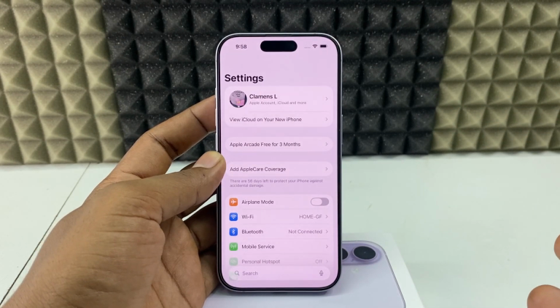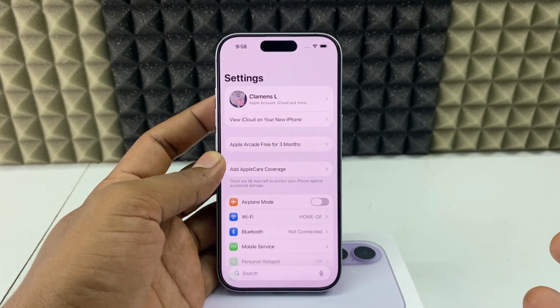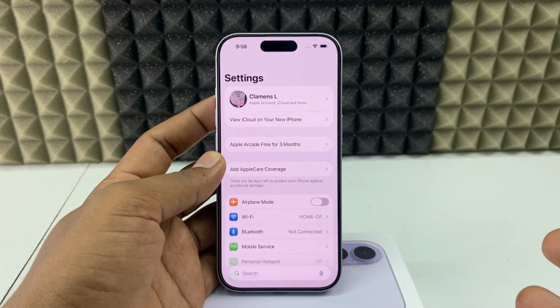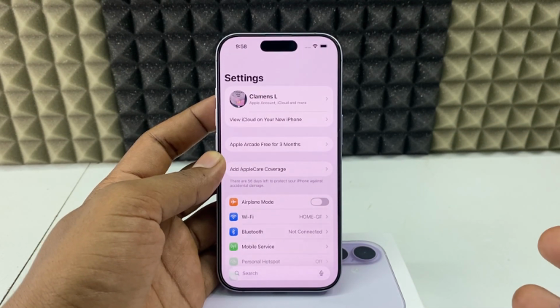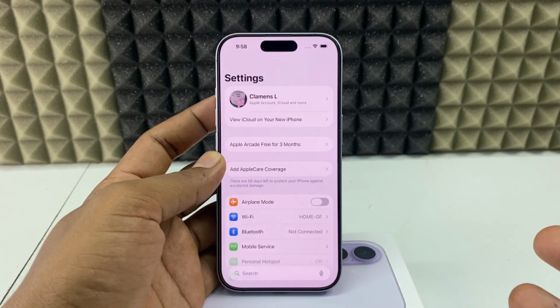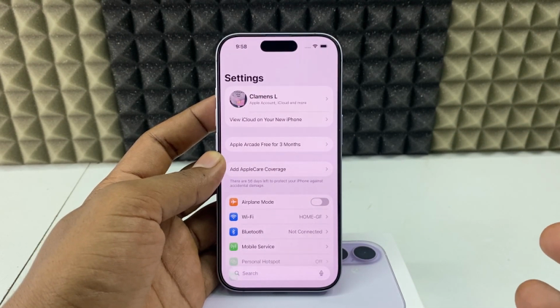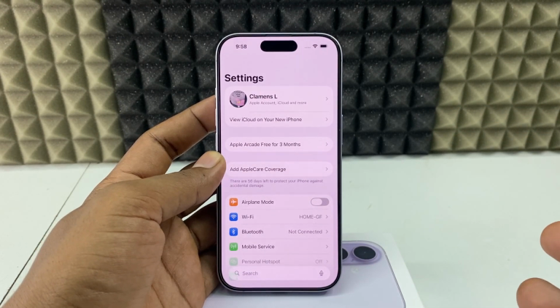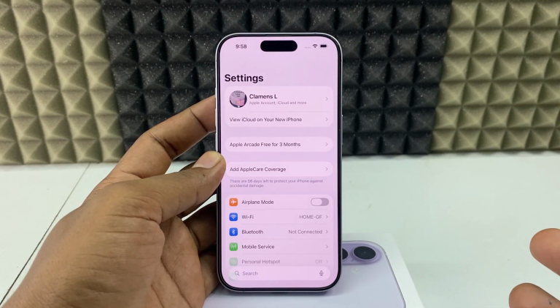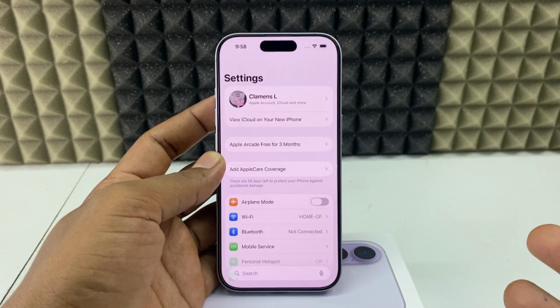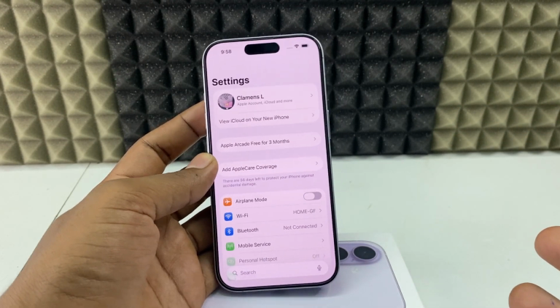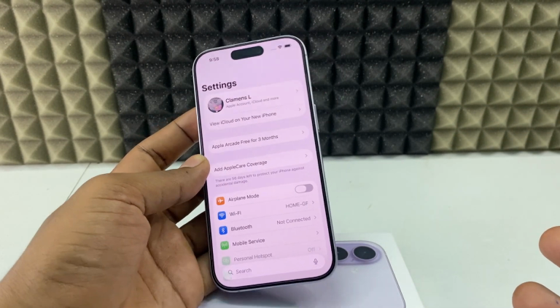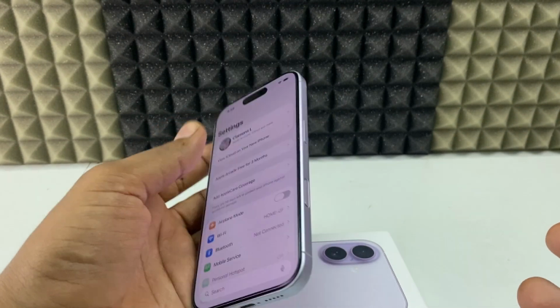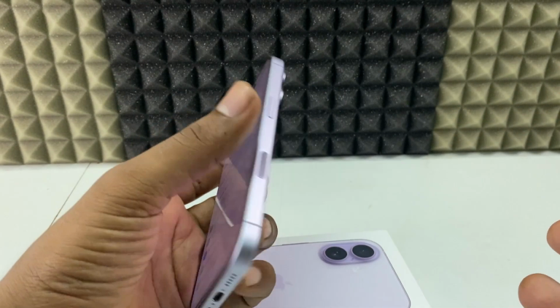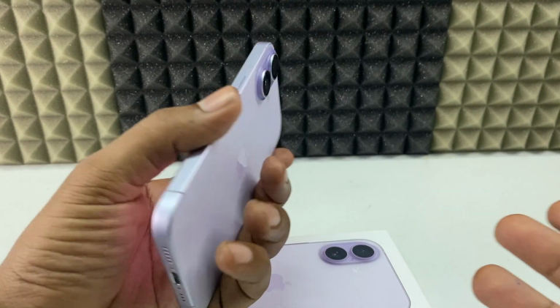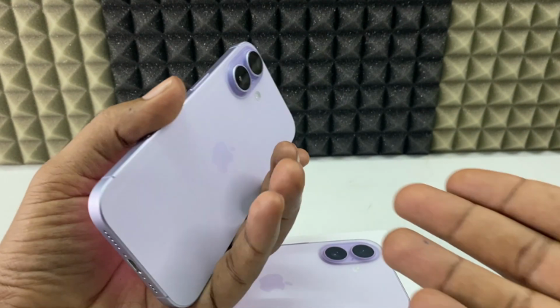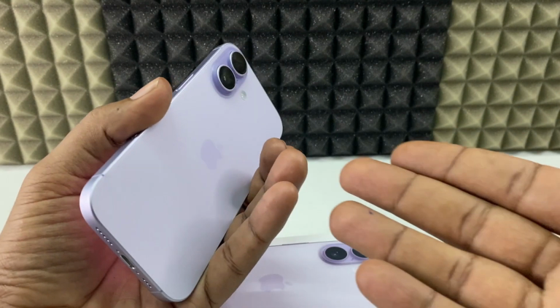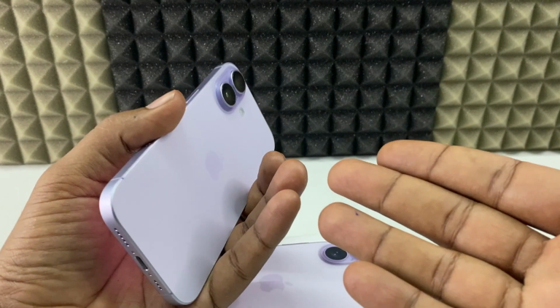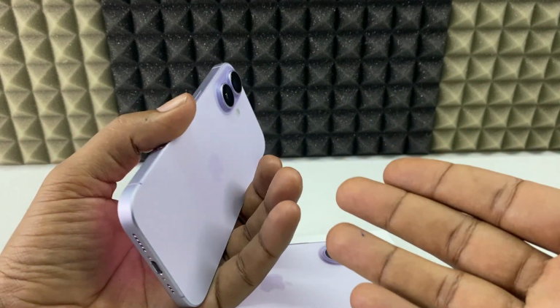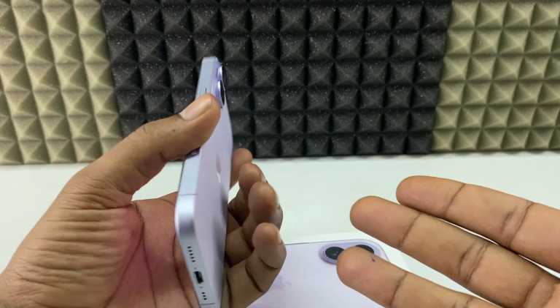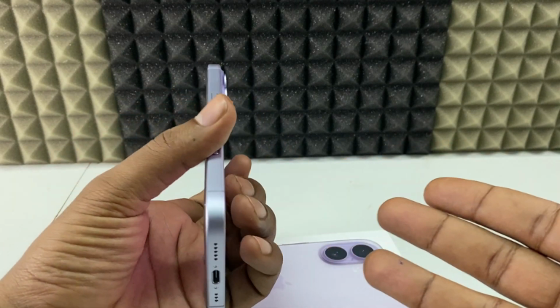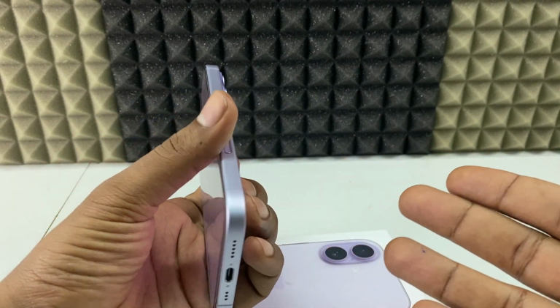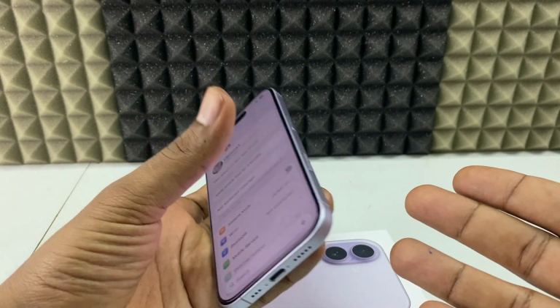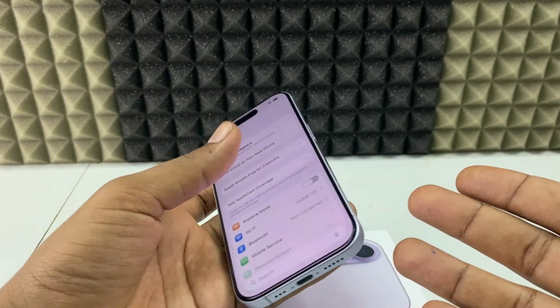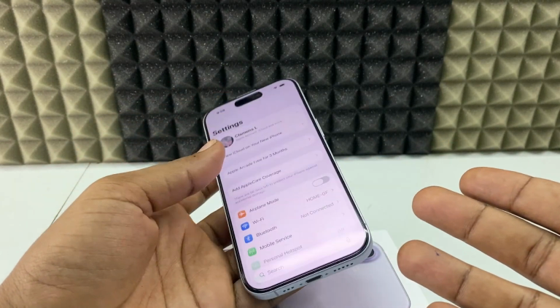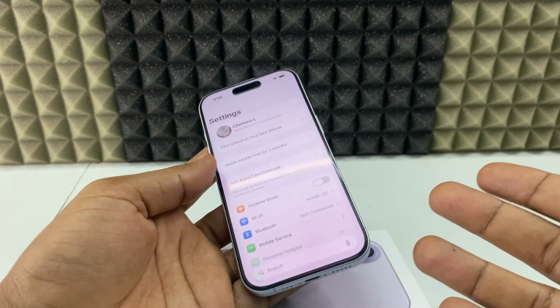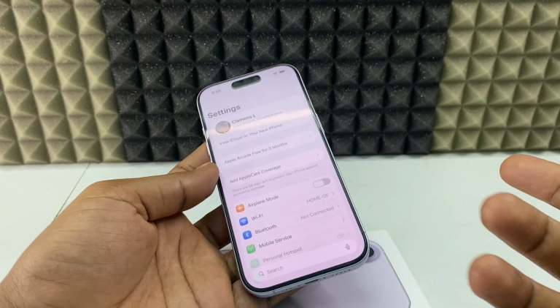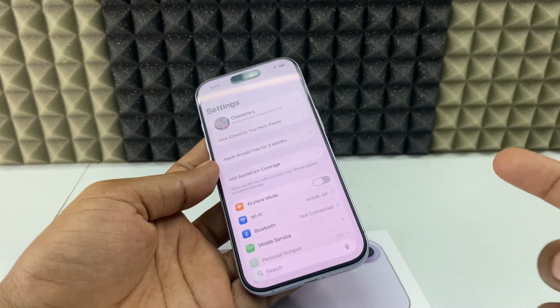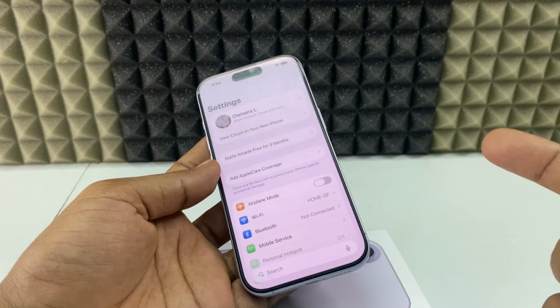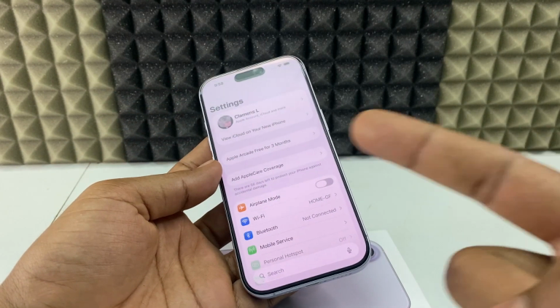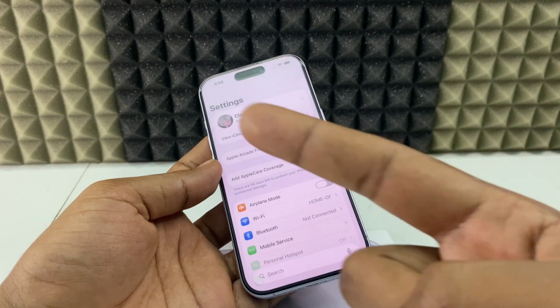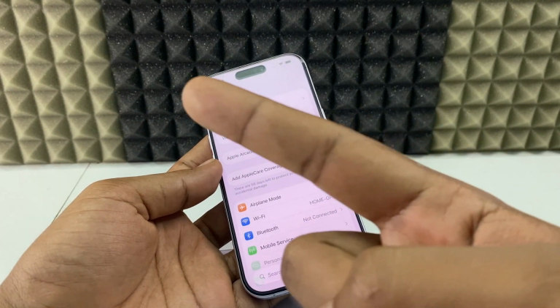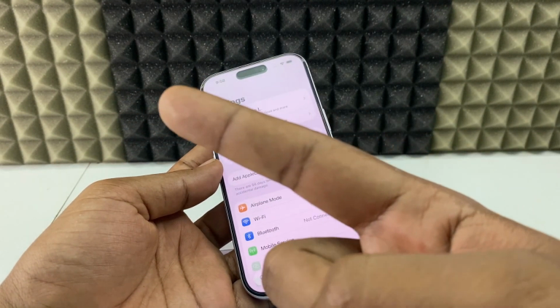So this is how you reset your Face ID on your iPhone 17 or 17 Pro Max. If you want to know more, watch this playlist for more videos about iPhone 17.